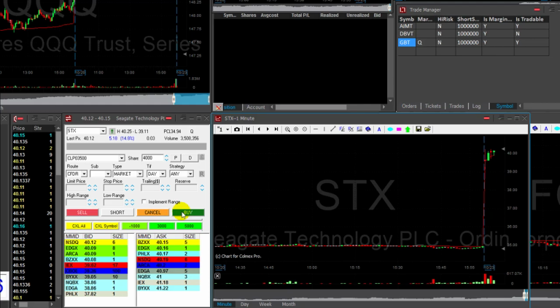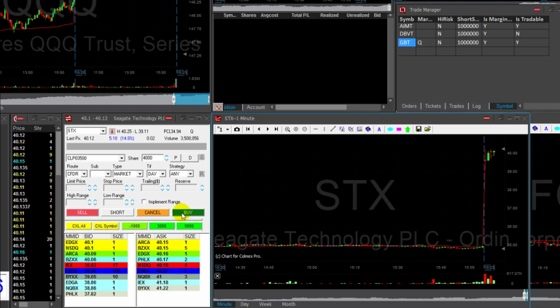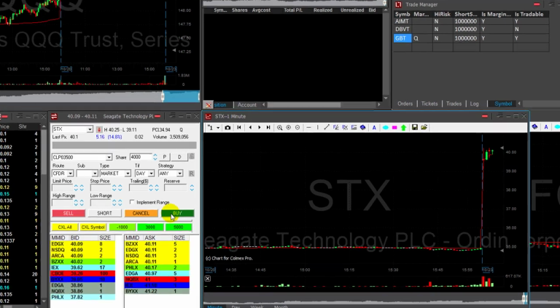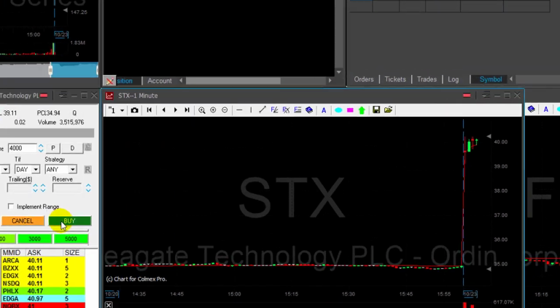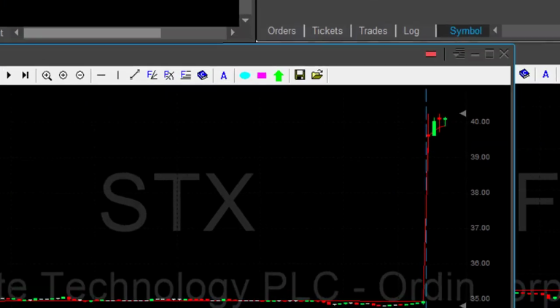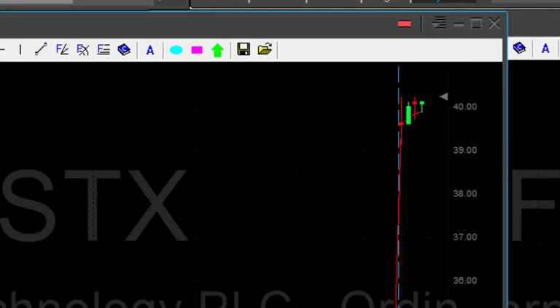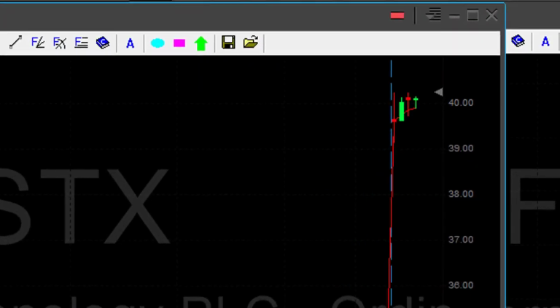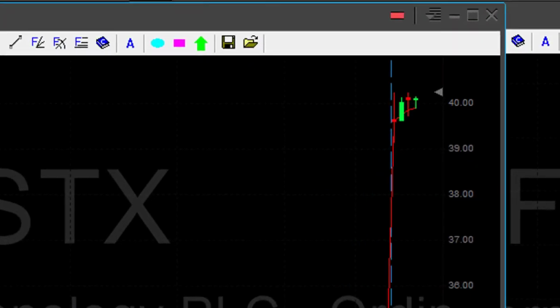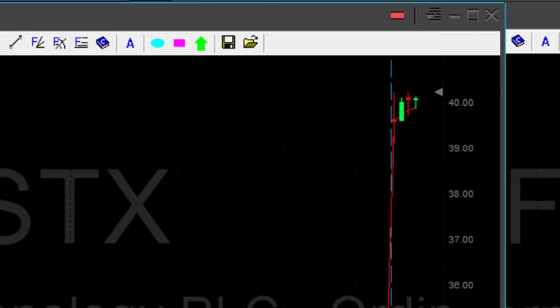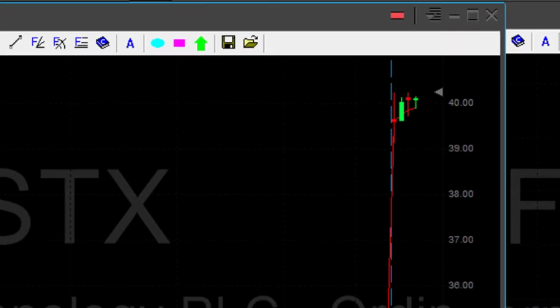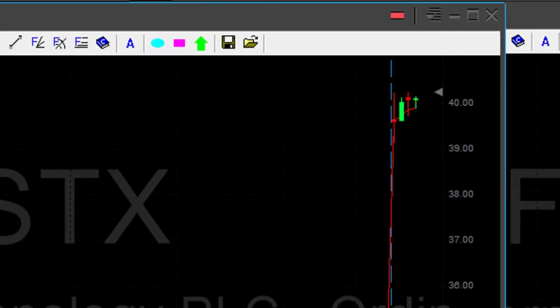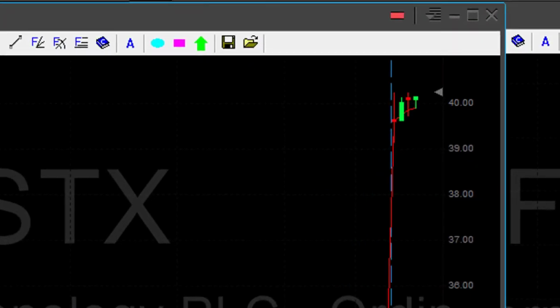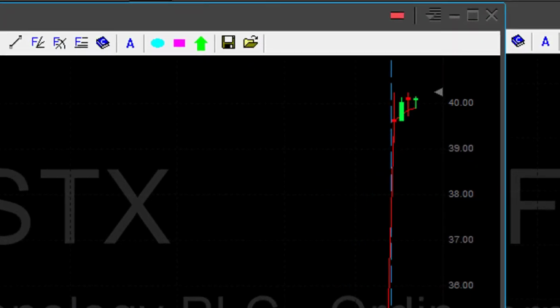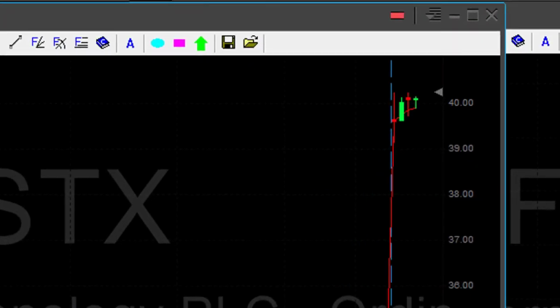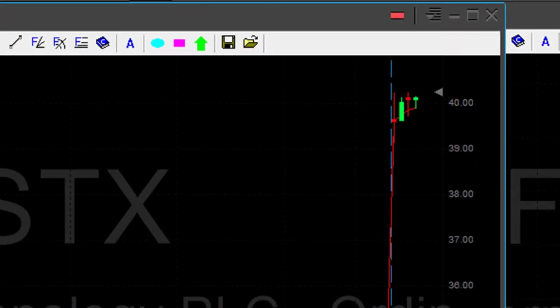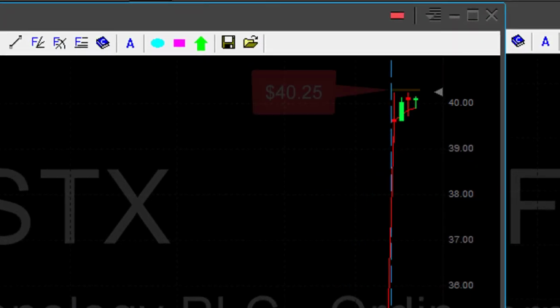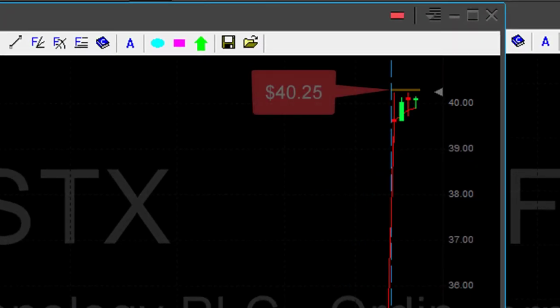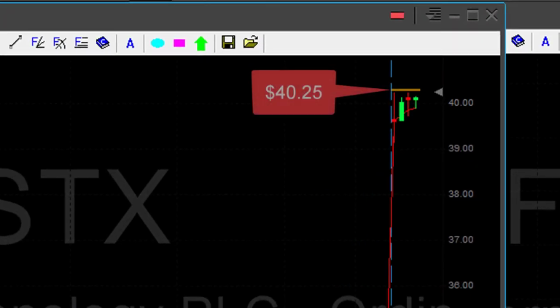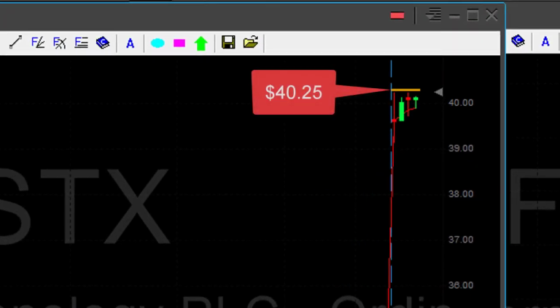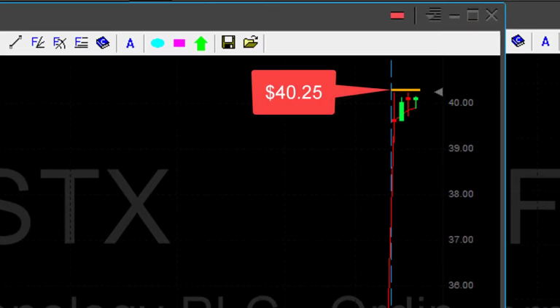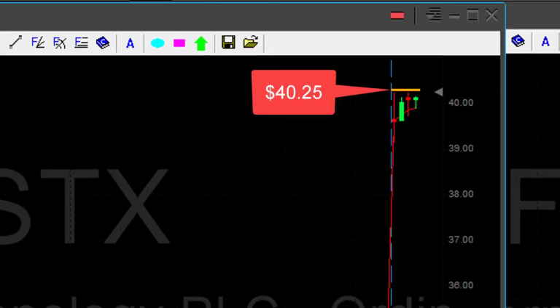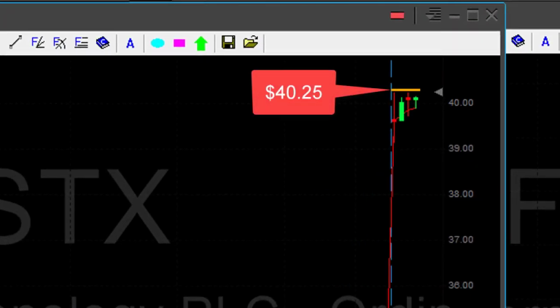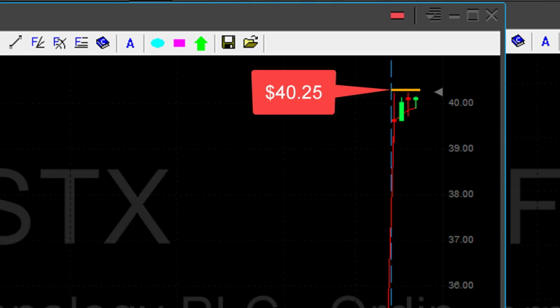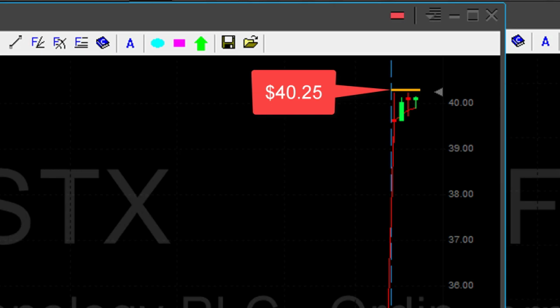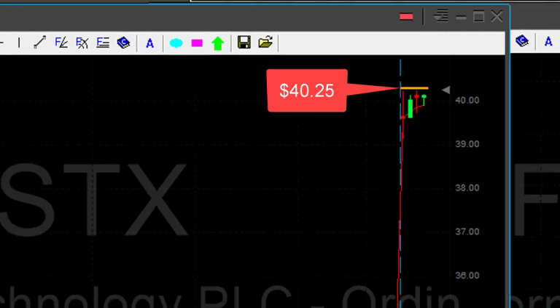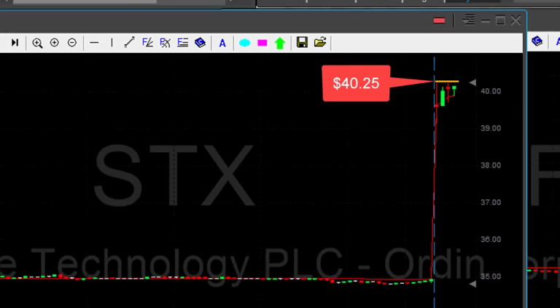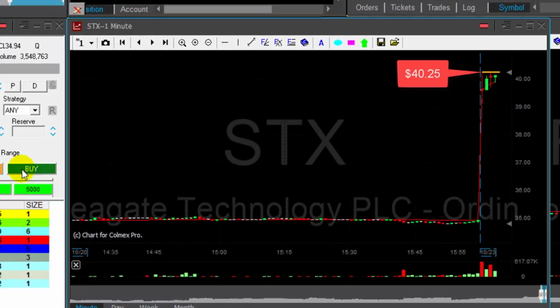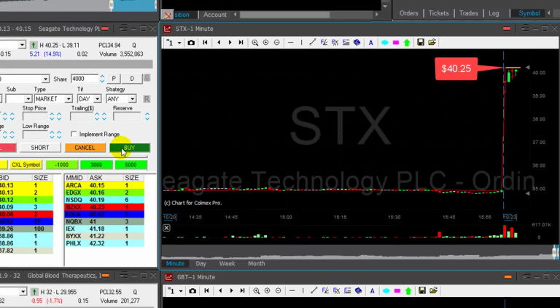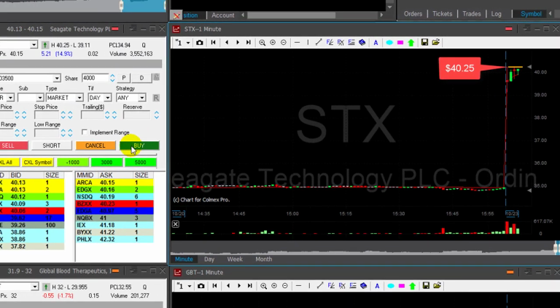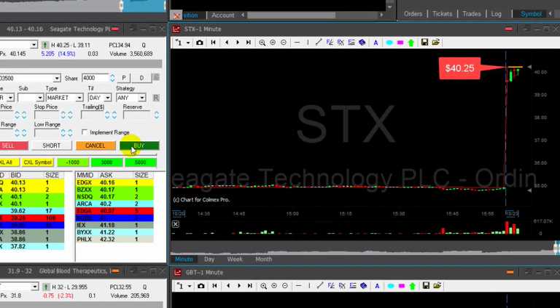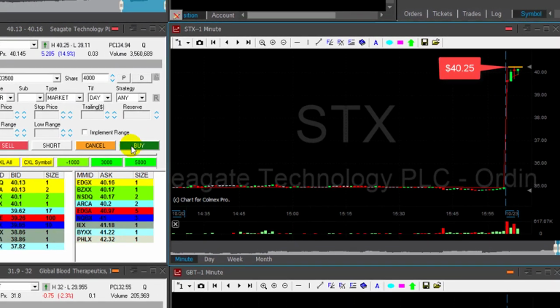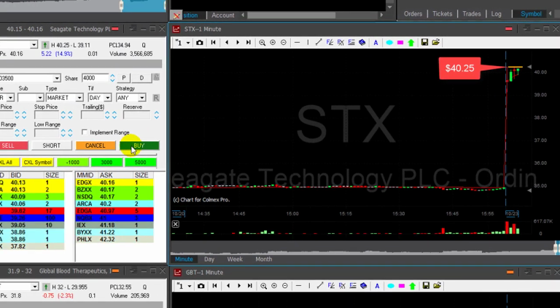Hi traders. STX is up 14%, the high is 40.25 and I would like to go long over the highs. Look at the momentum.